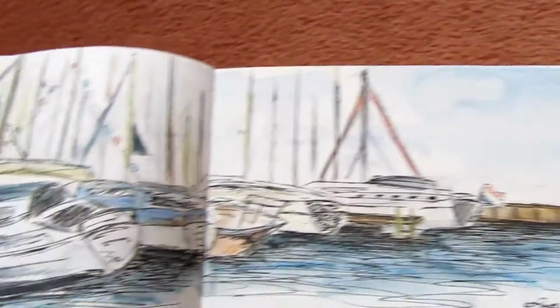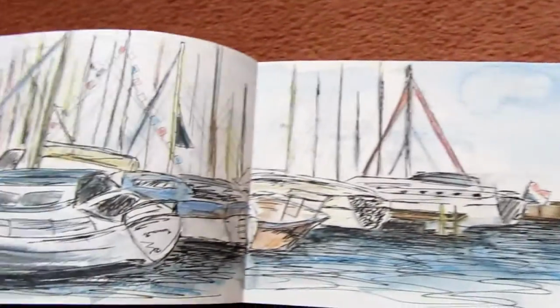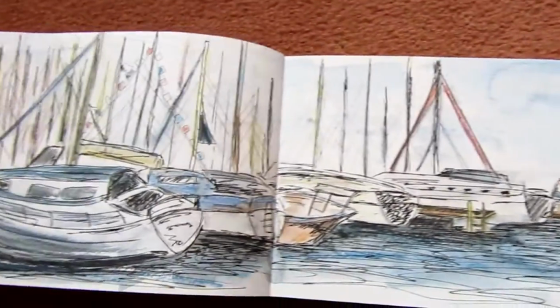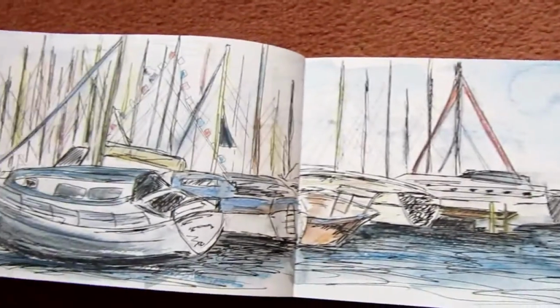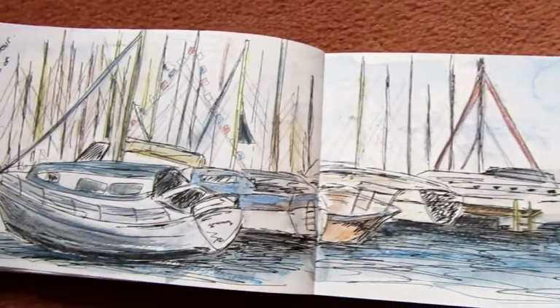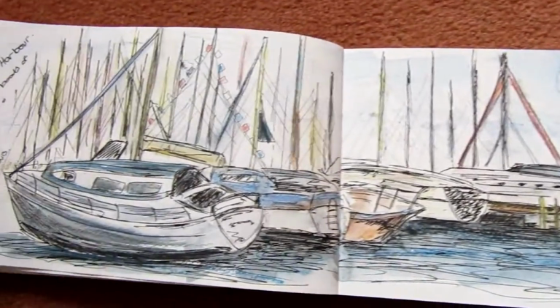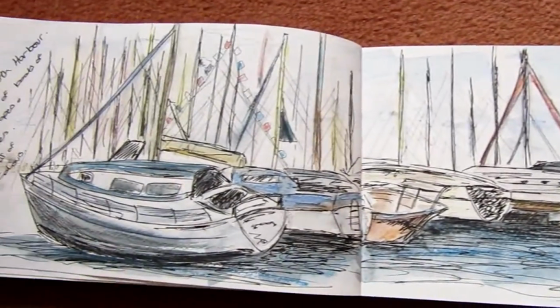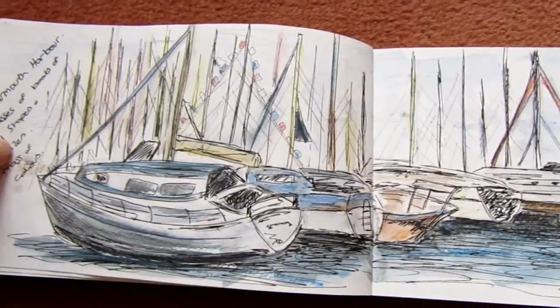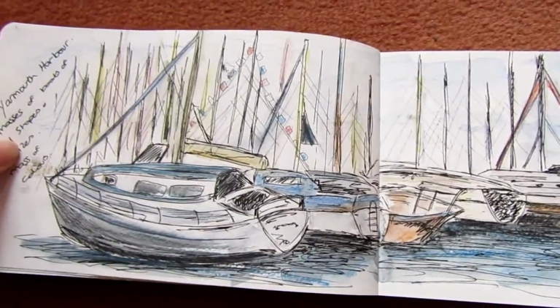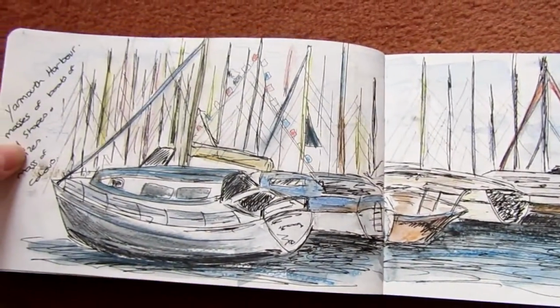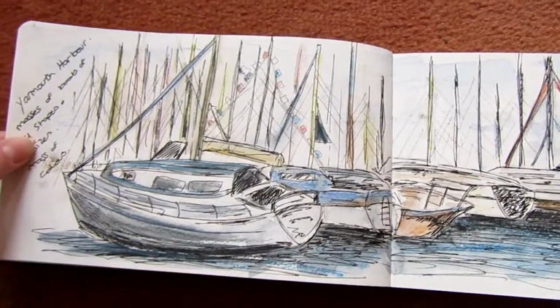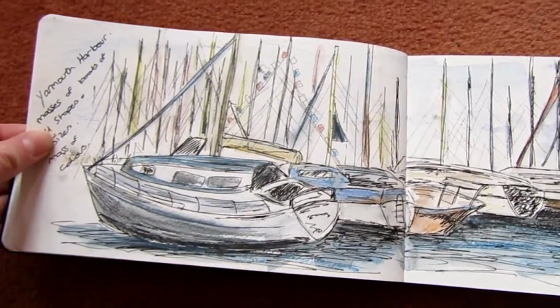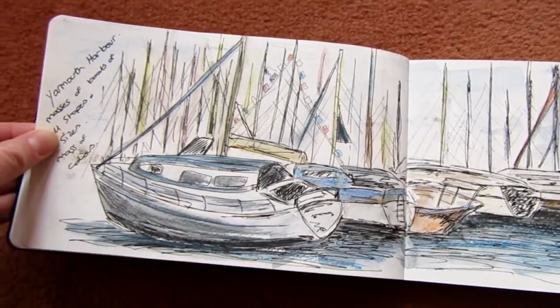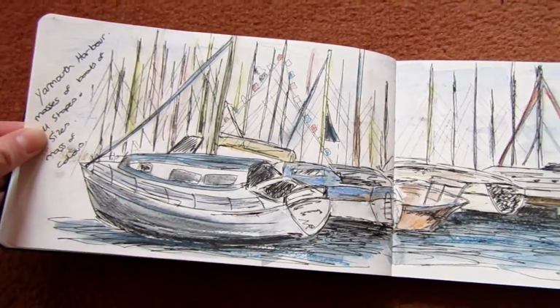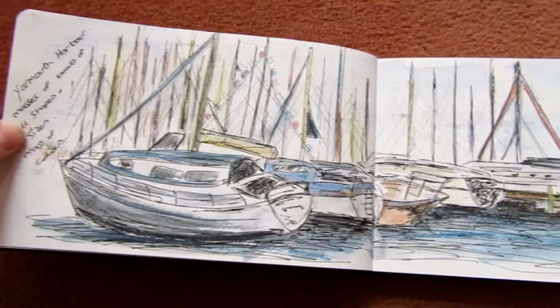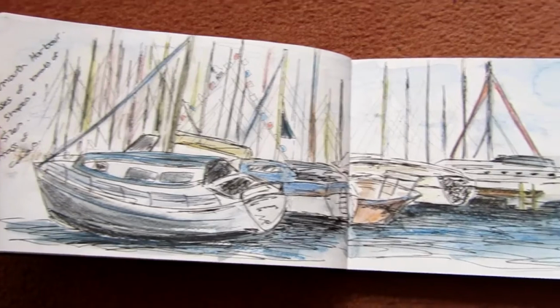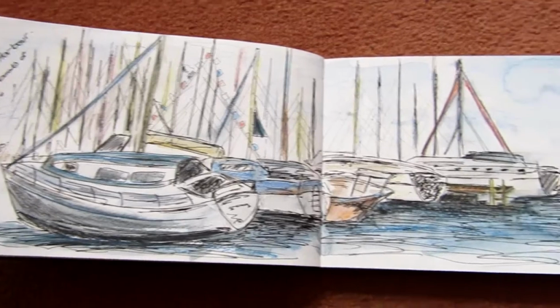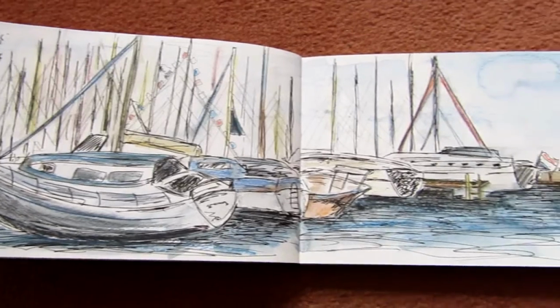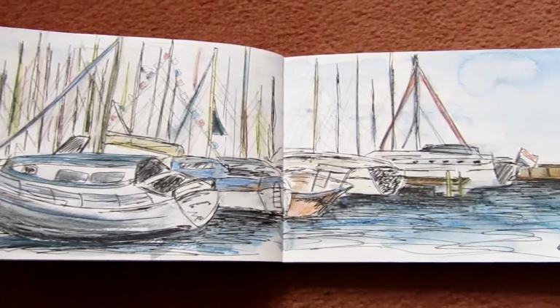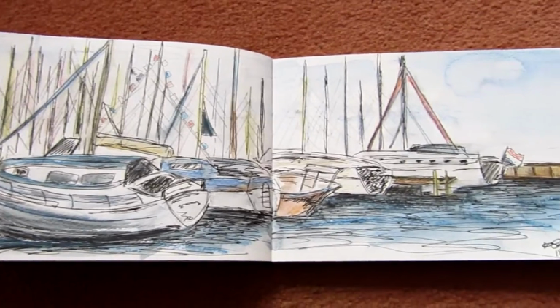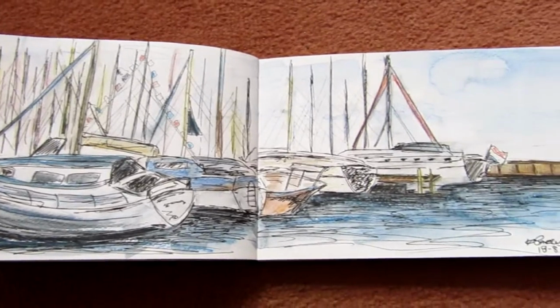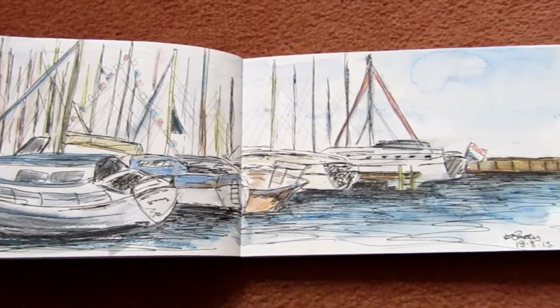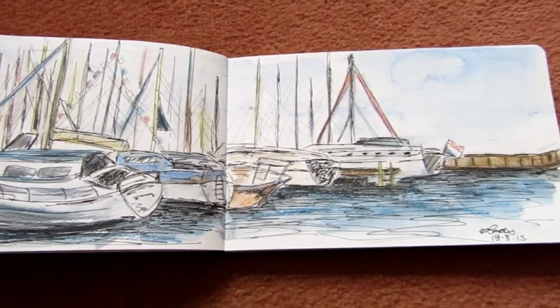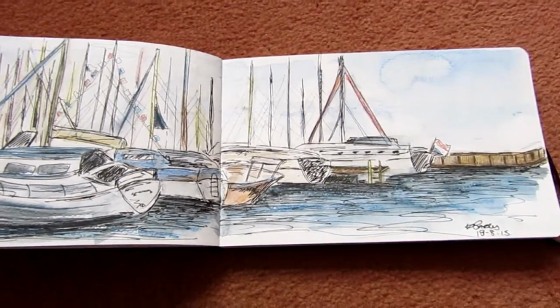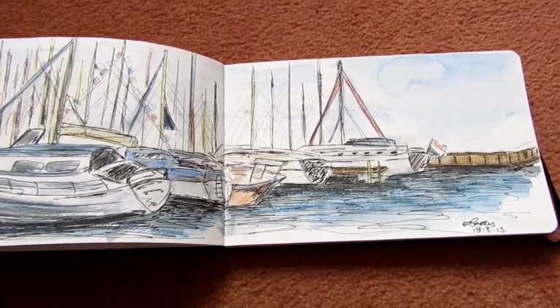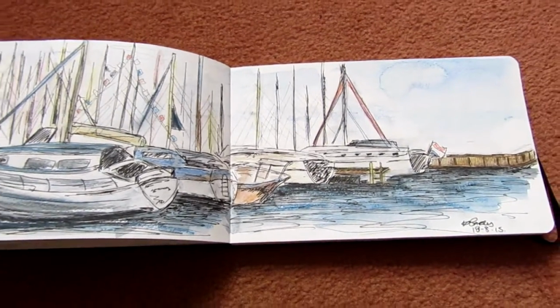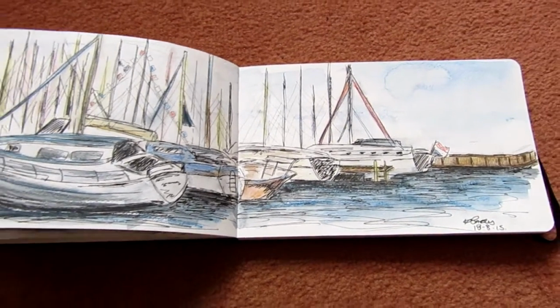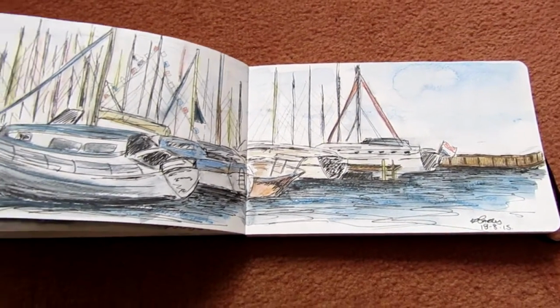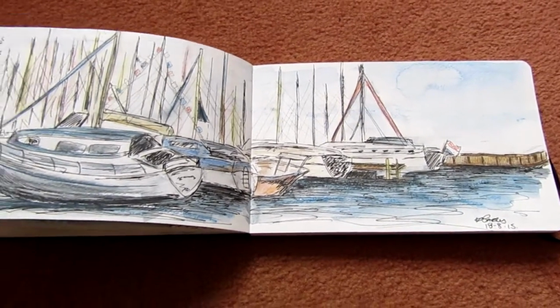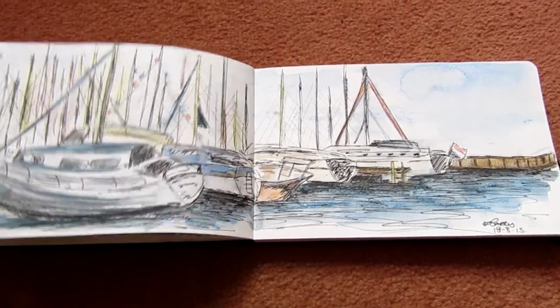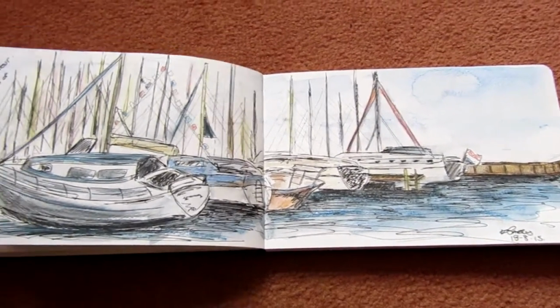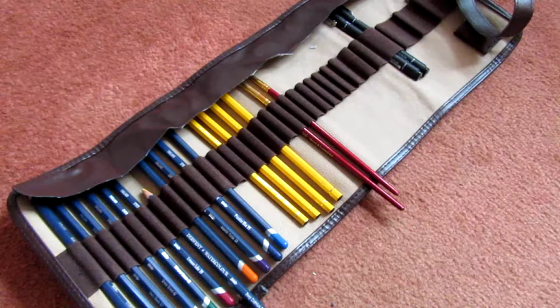And this is the harbour. This was at Yarmouth. Yarmouth is lovely, it's a beautiful place. And that's just a quick sketch.